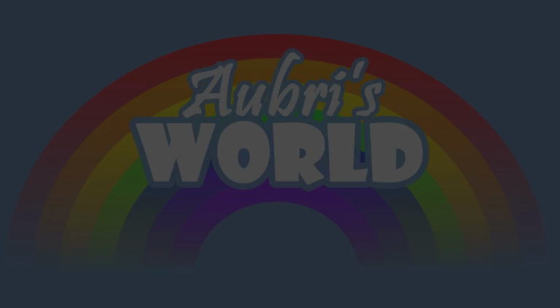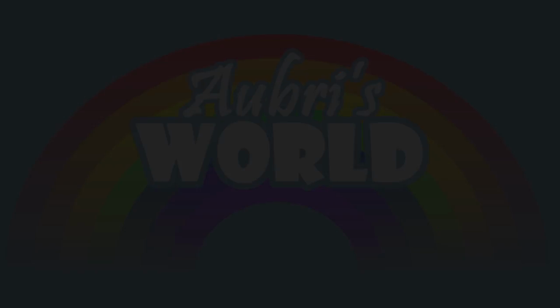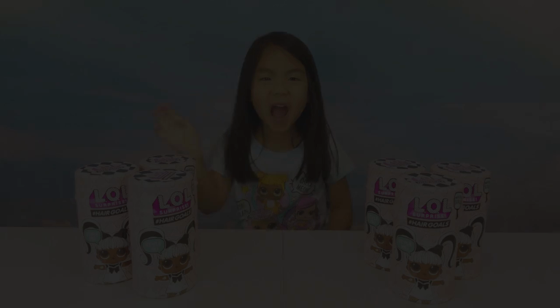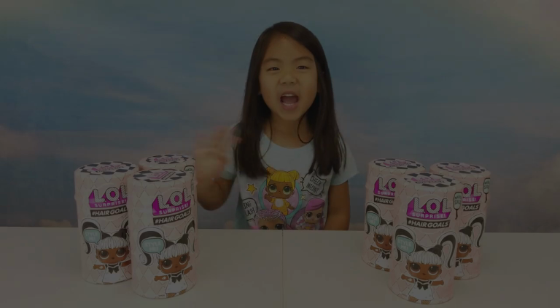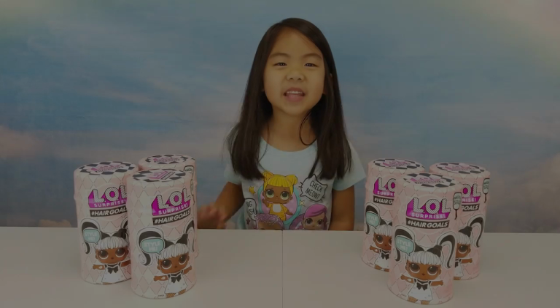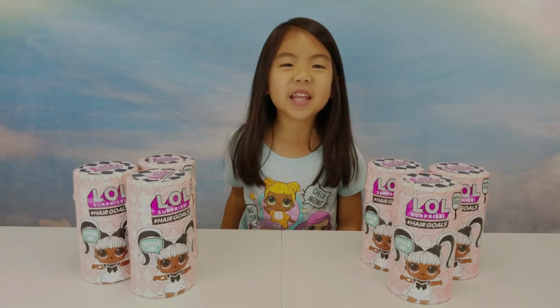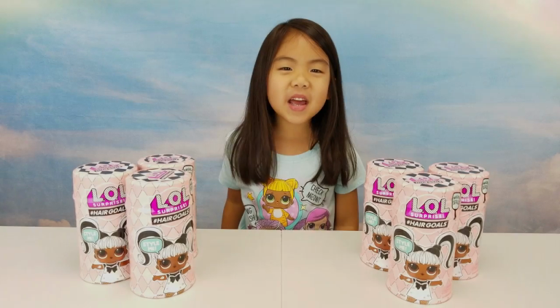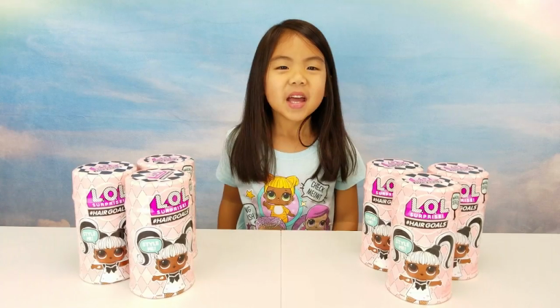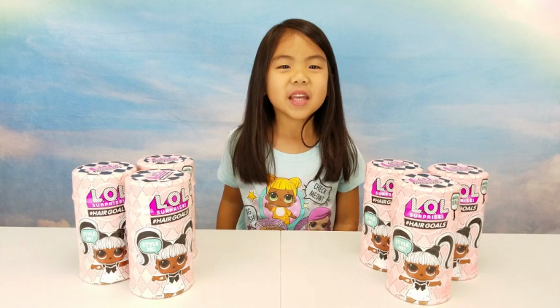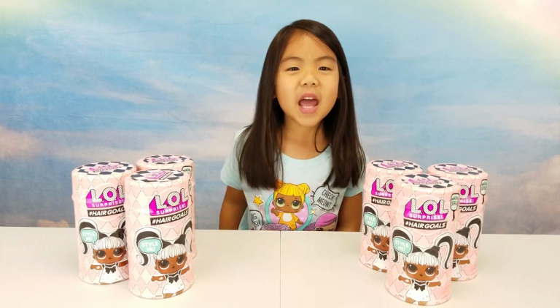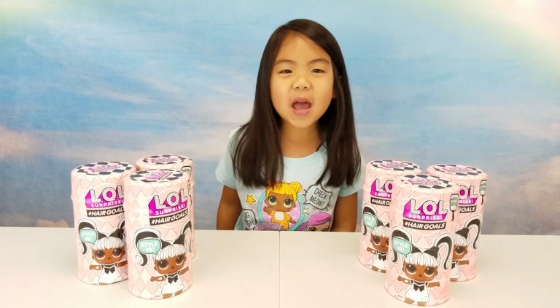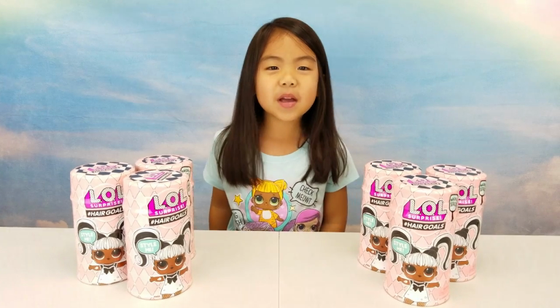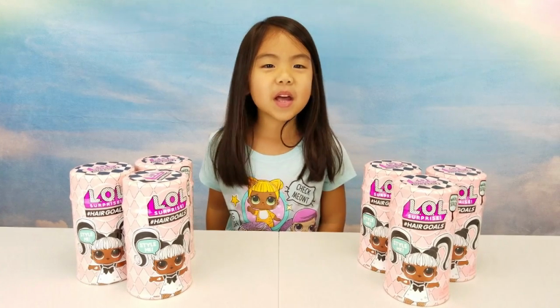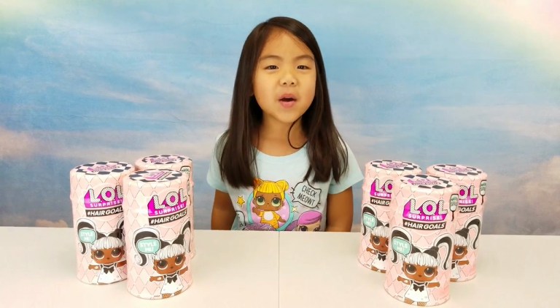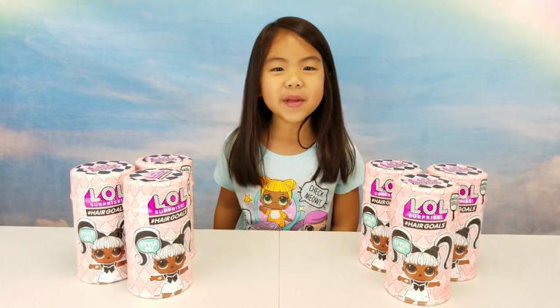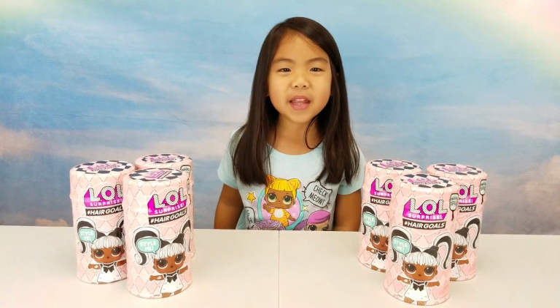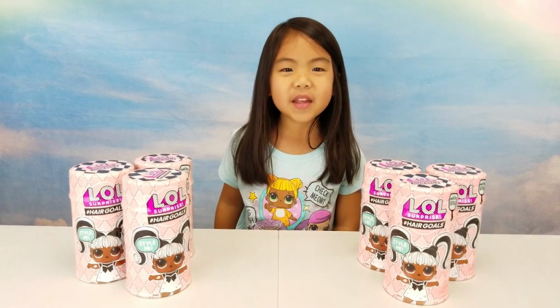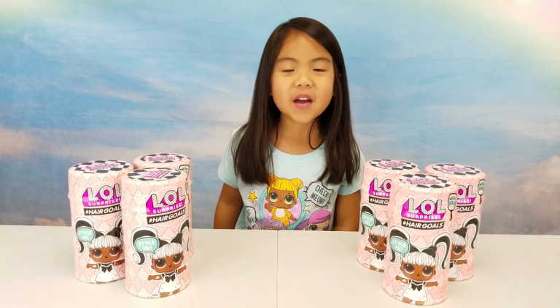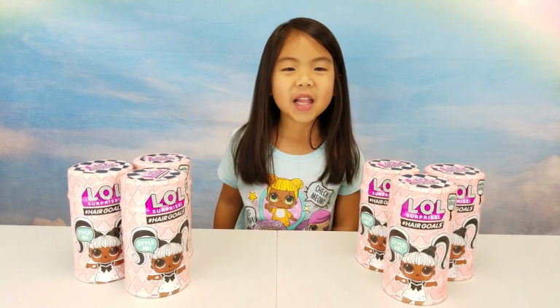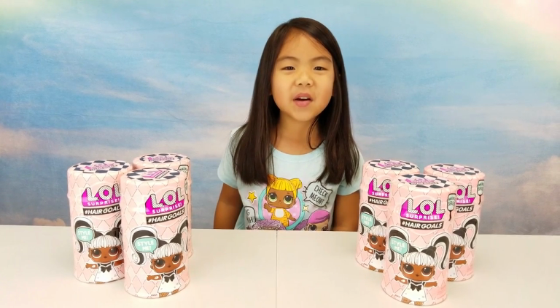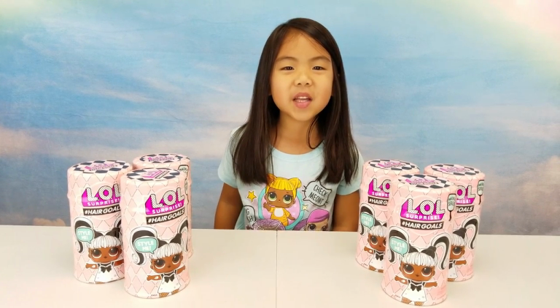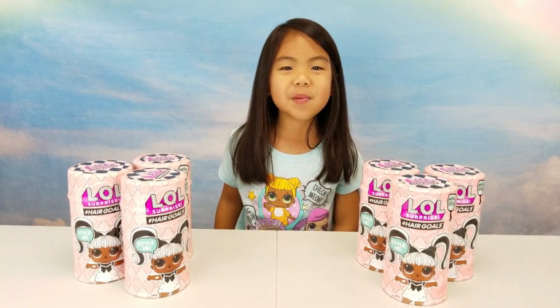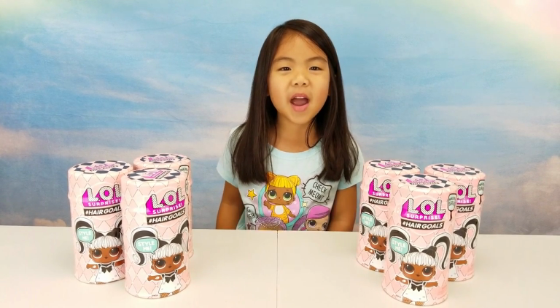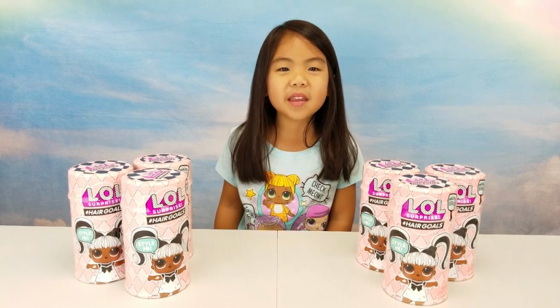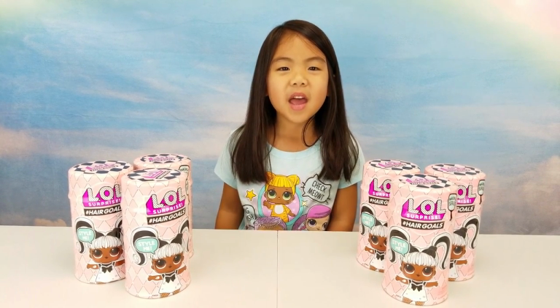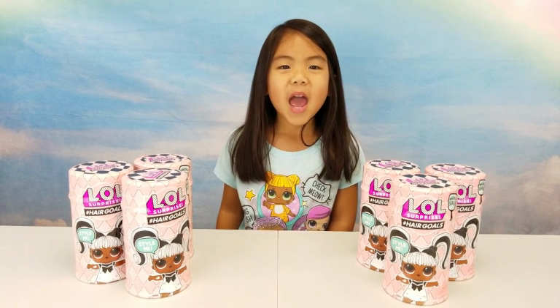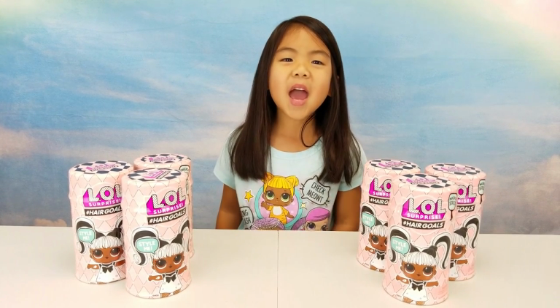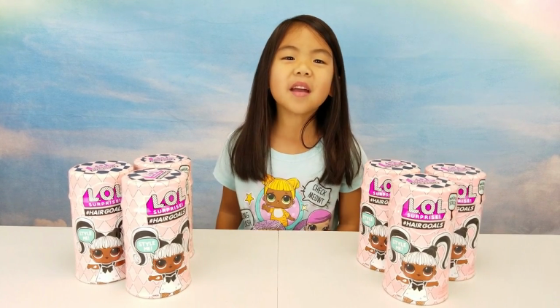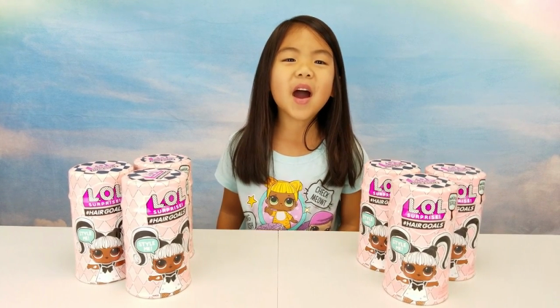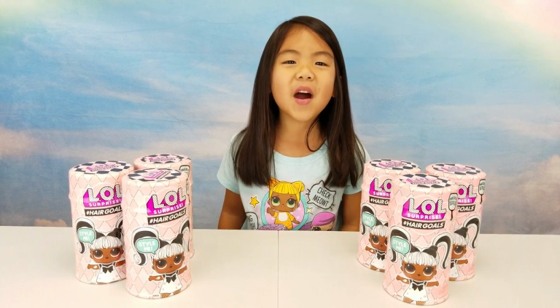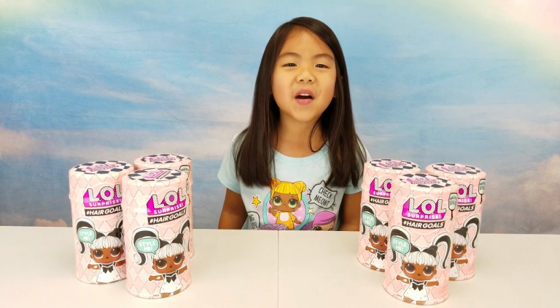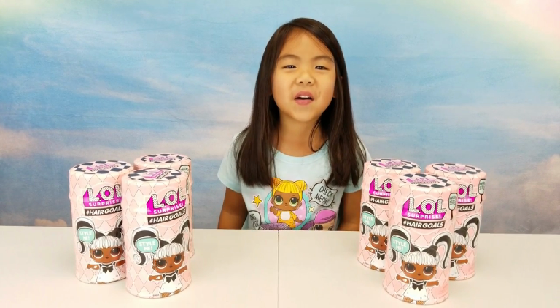Hi guys, today I'm going to open the new L.O.L. Surprise Hair Goals!